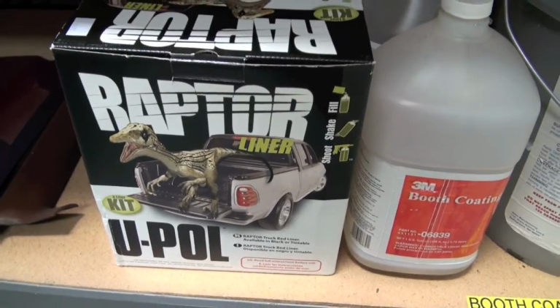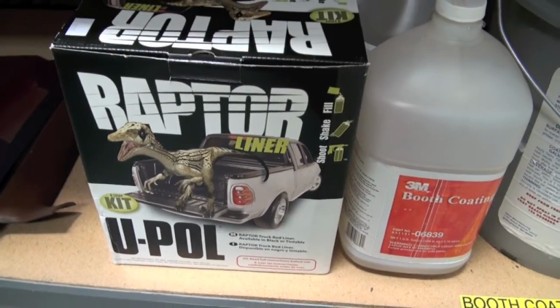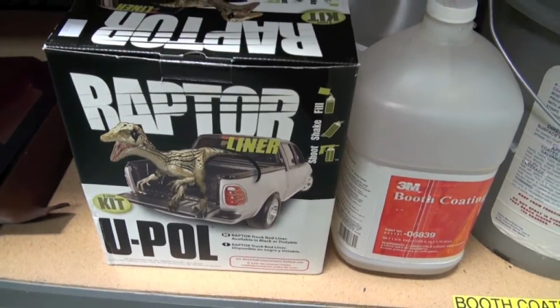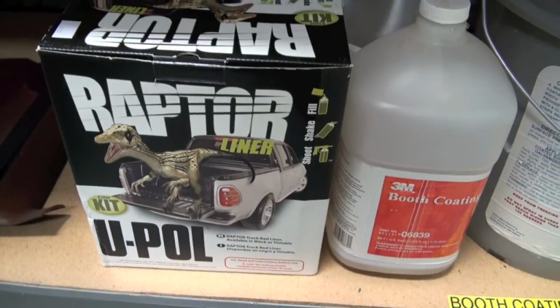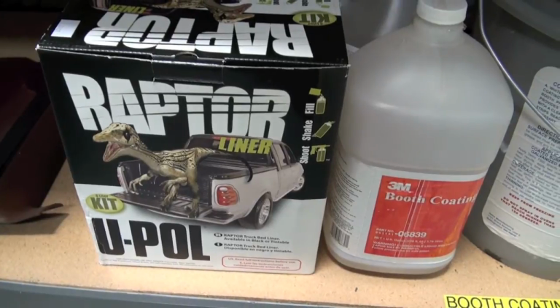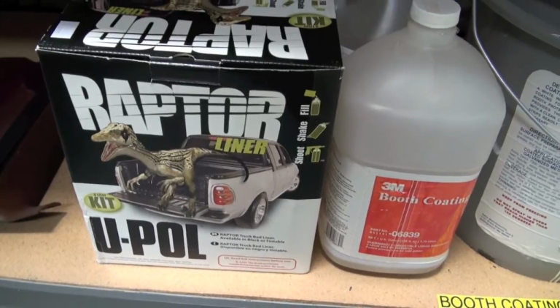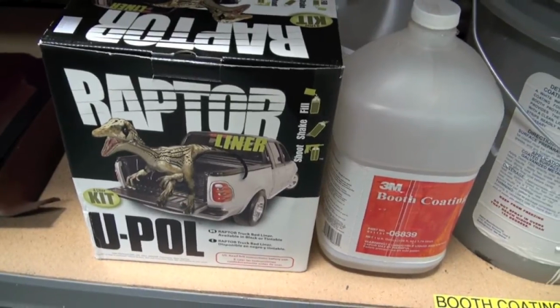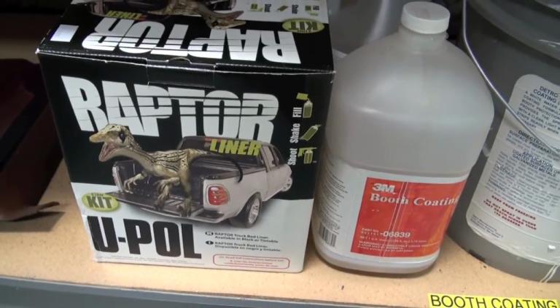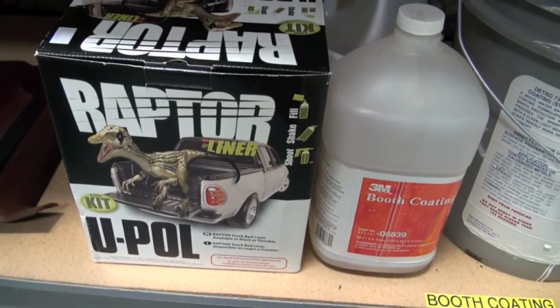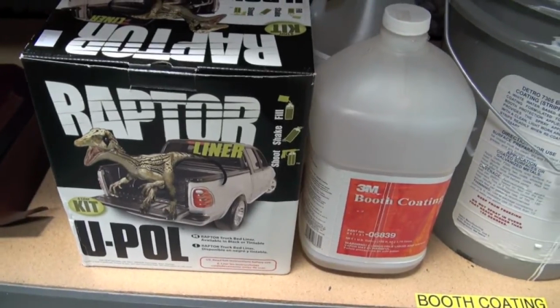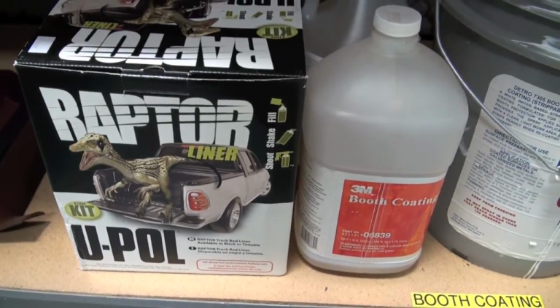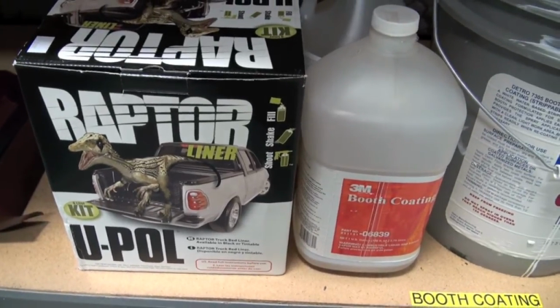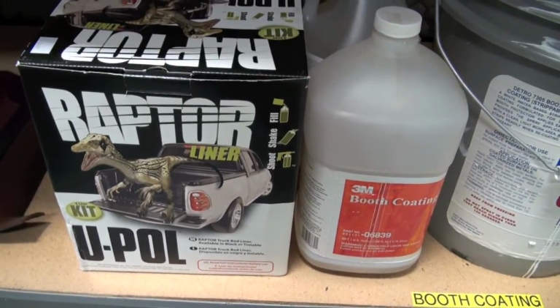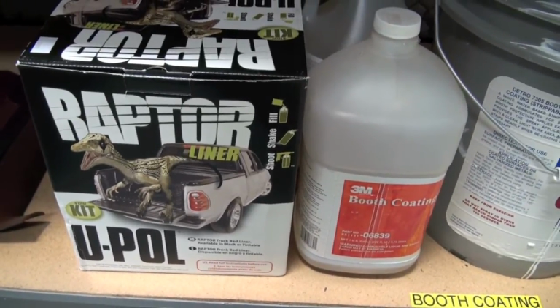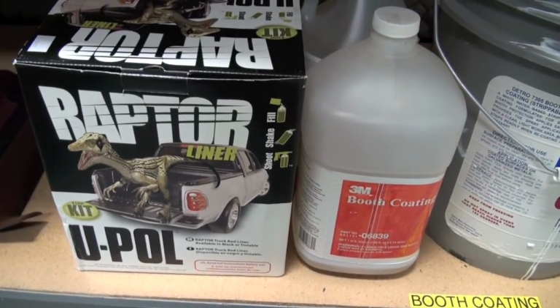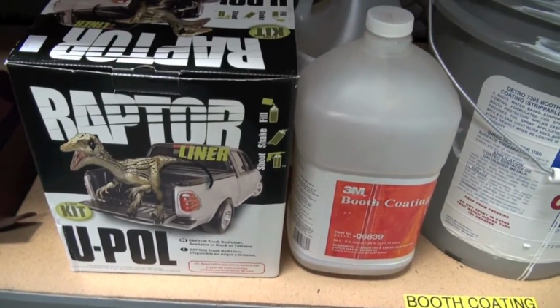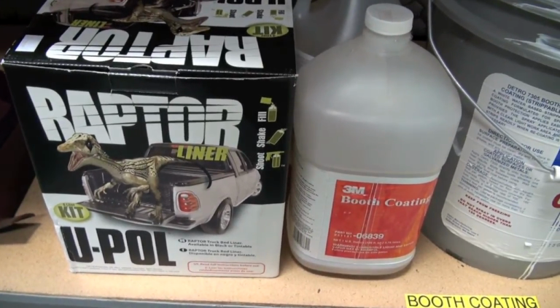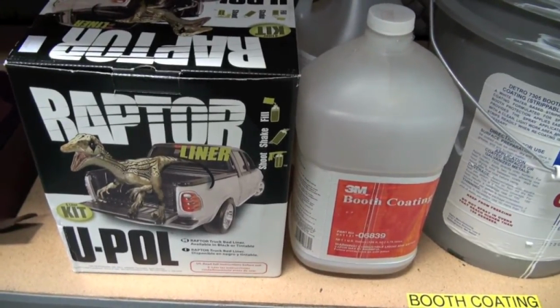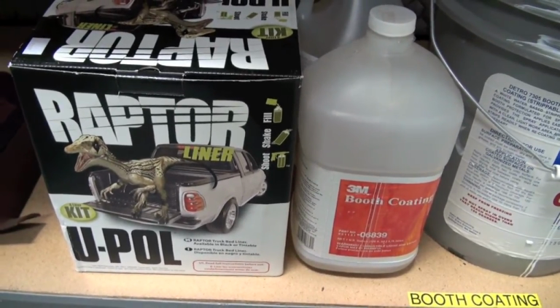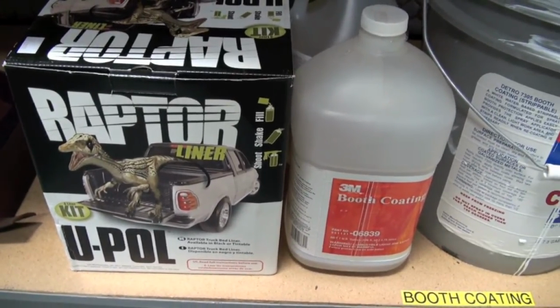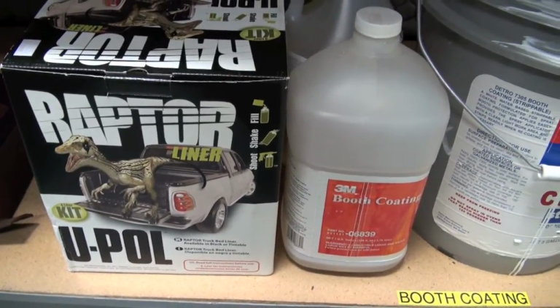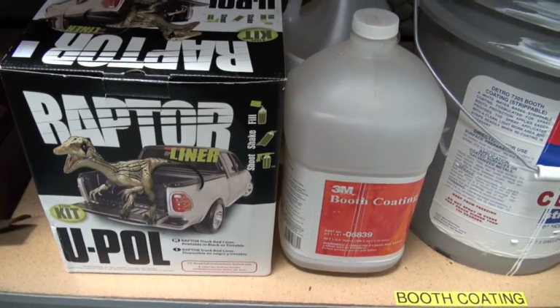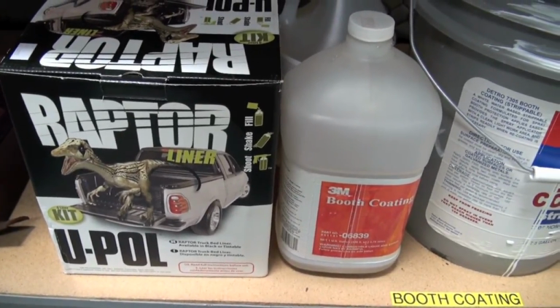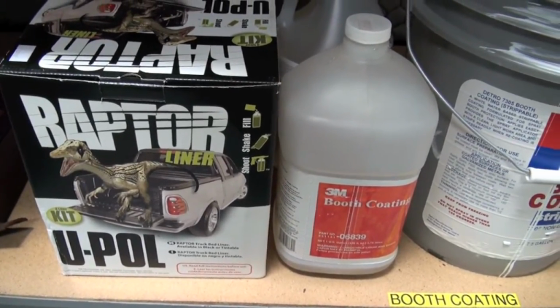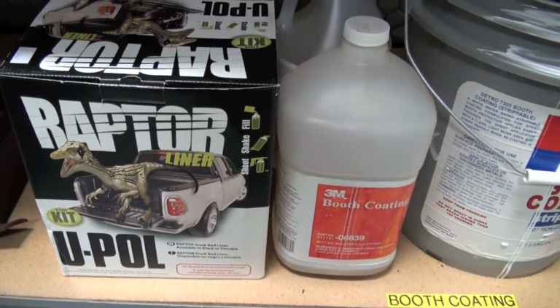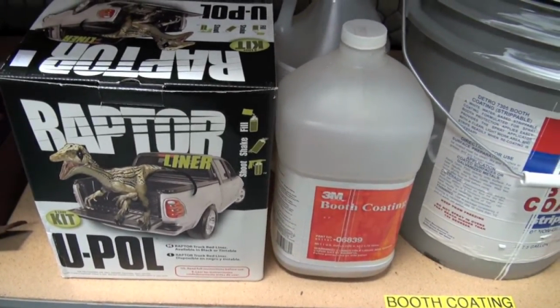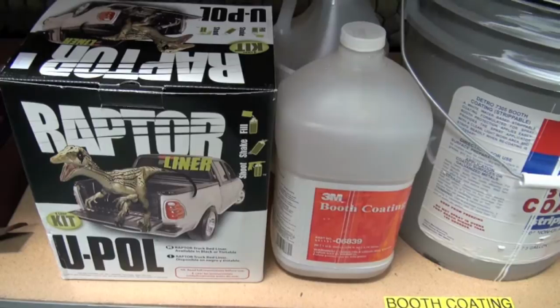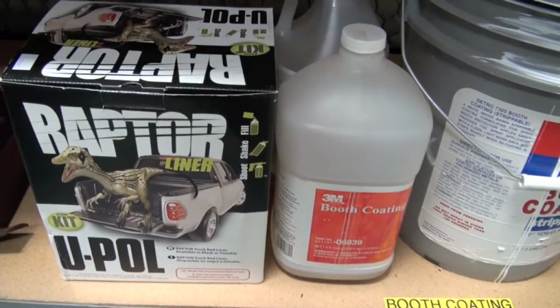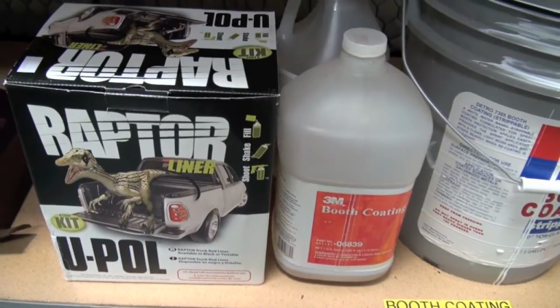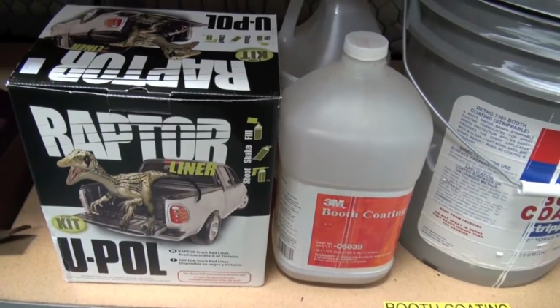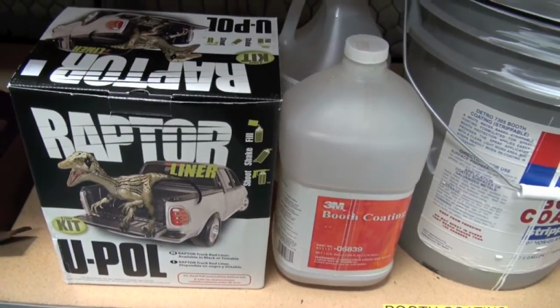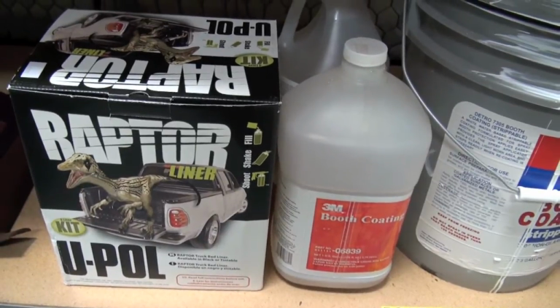This week's tip: Raptor Bed Liner. This stuff is really nice. You can get it black or you can get it tintable.